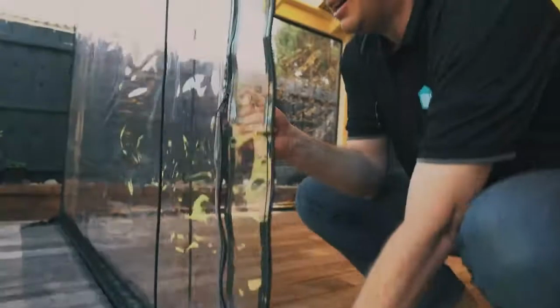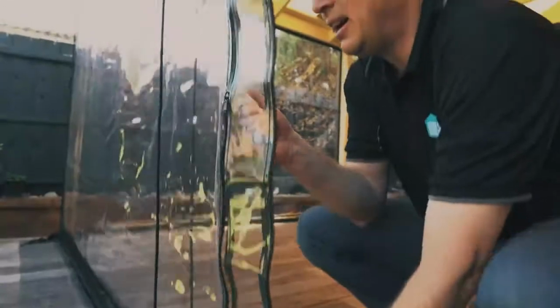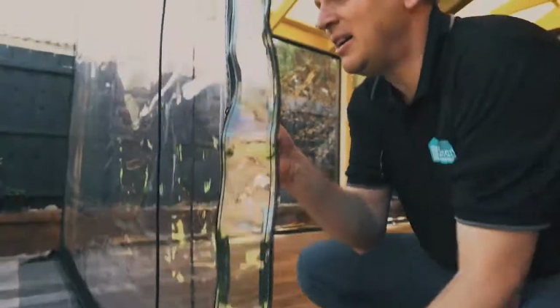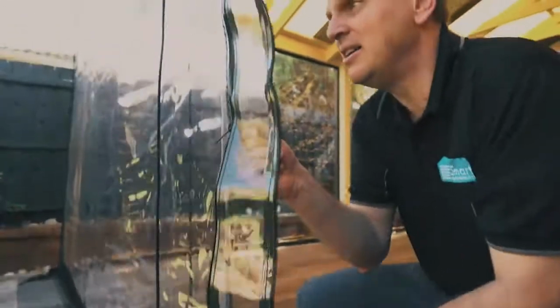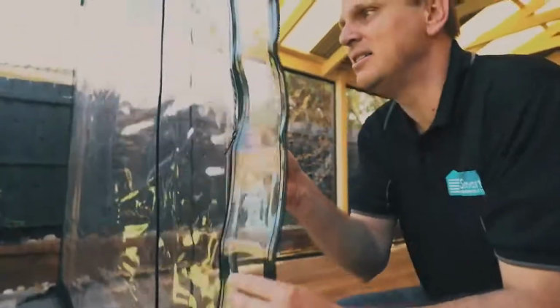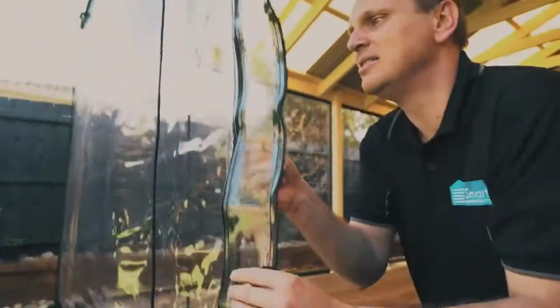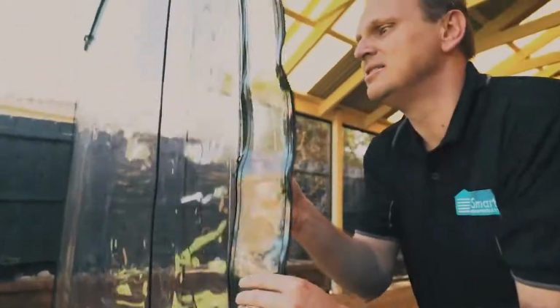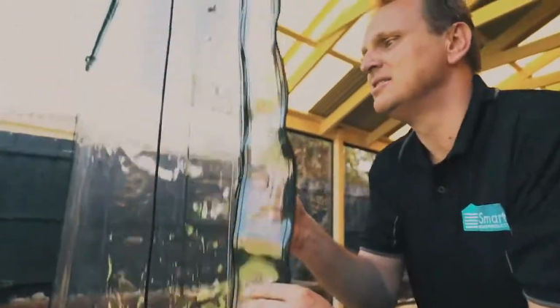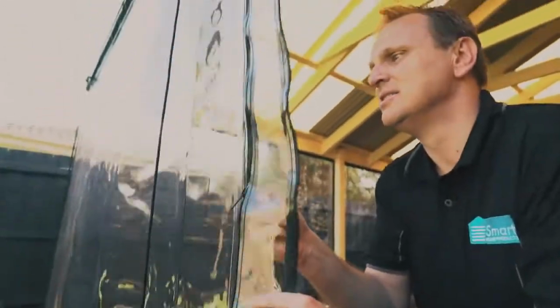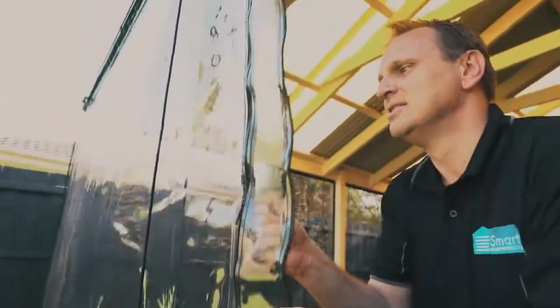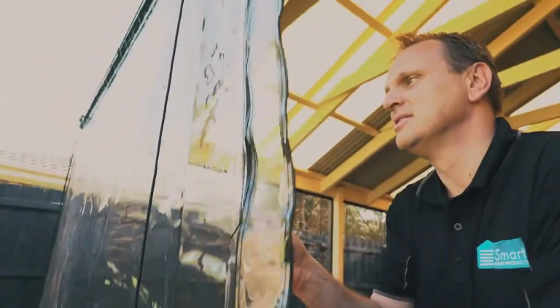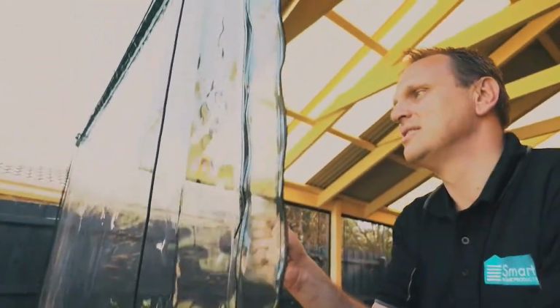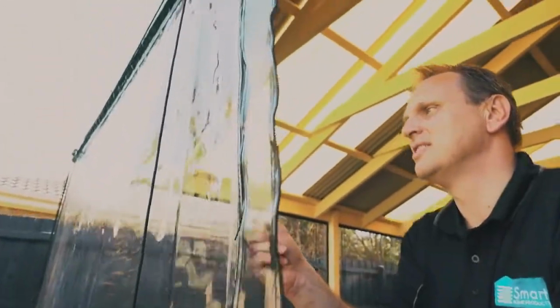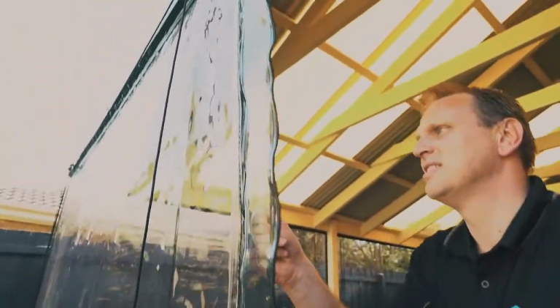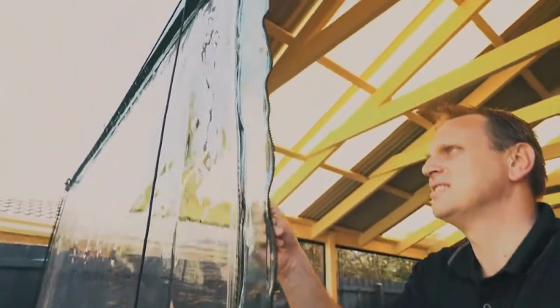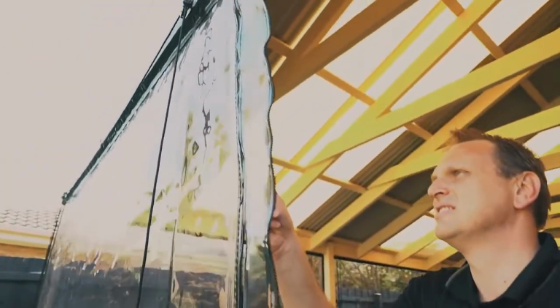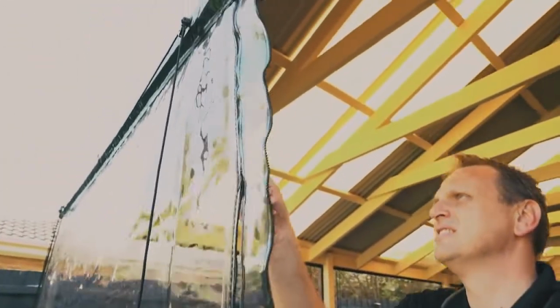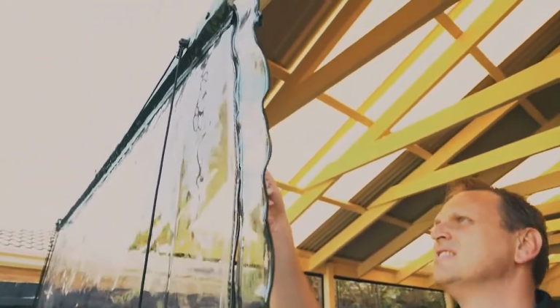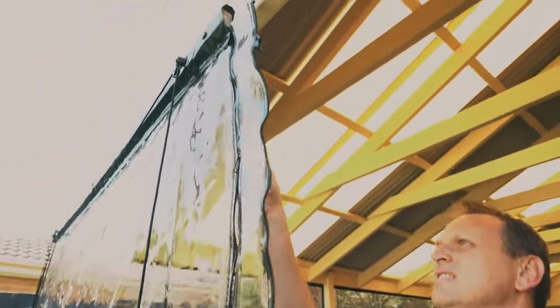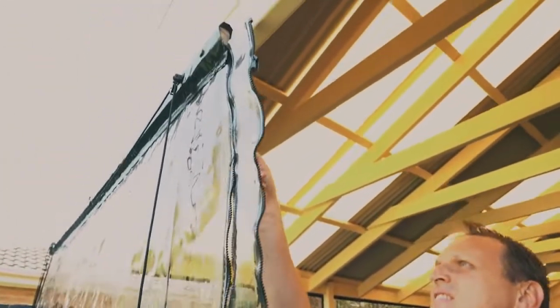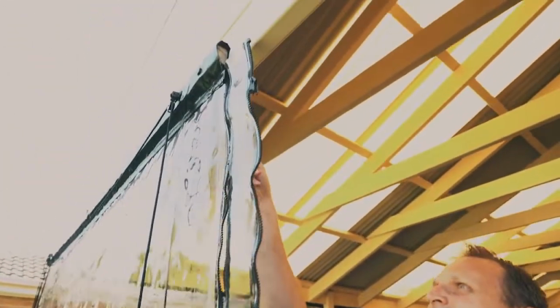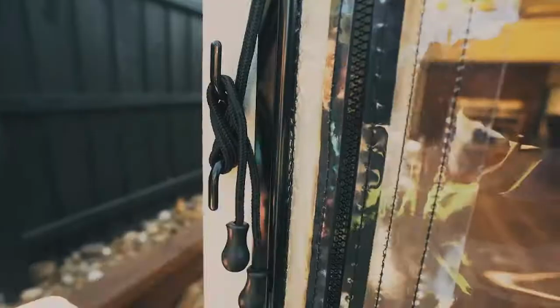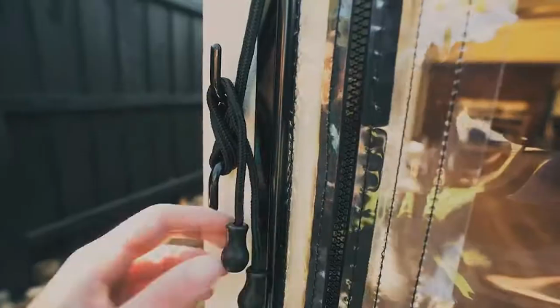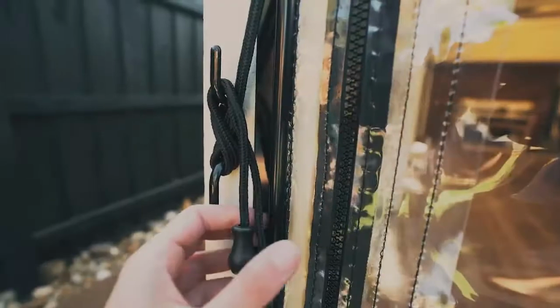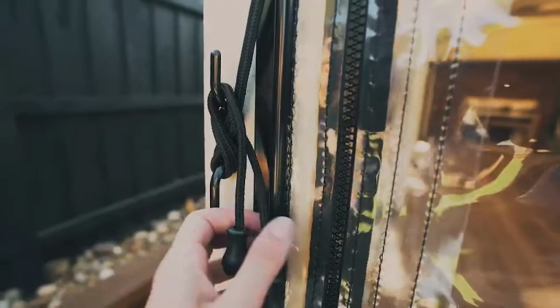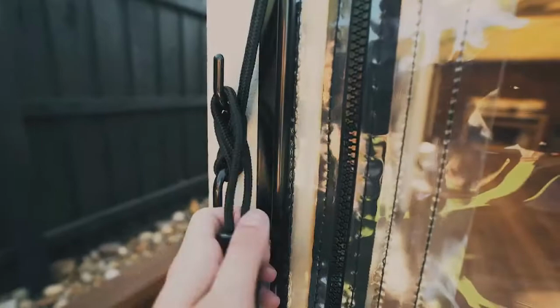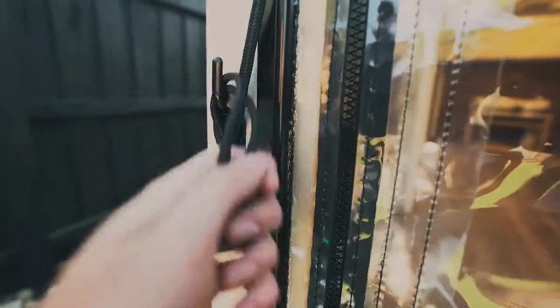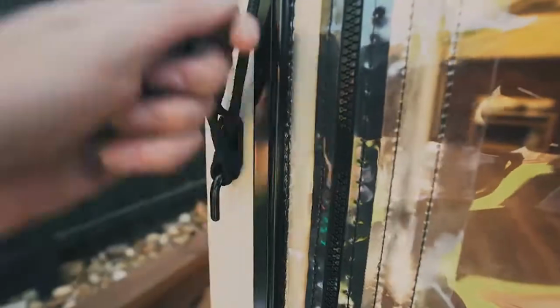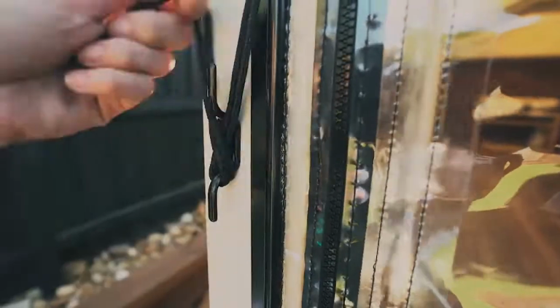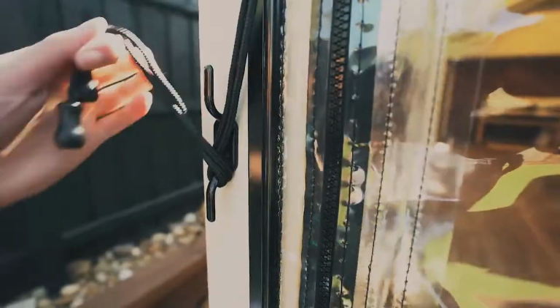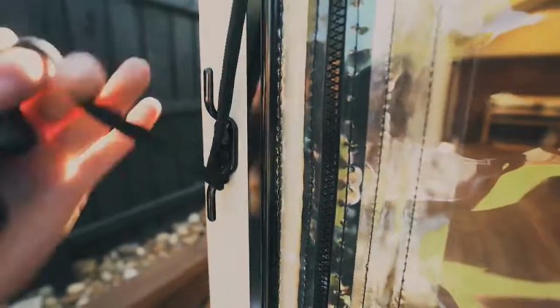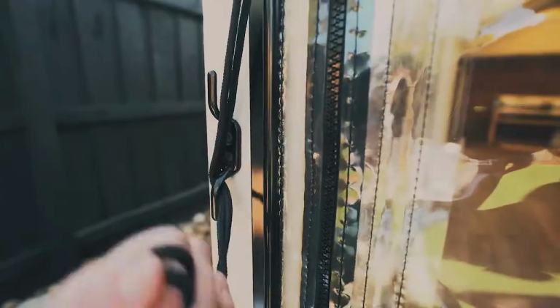Unzip the blind on both sides all the way to the top. Untie the cord from the cleat.